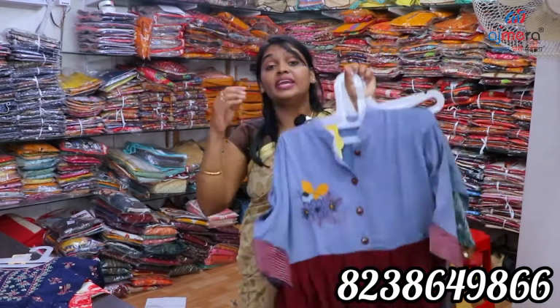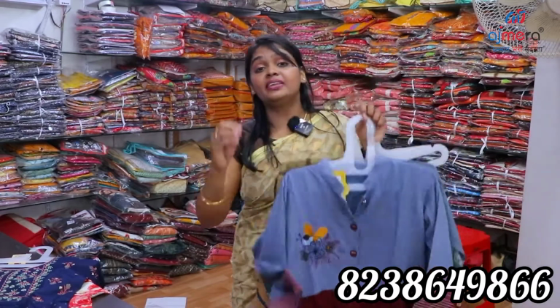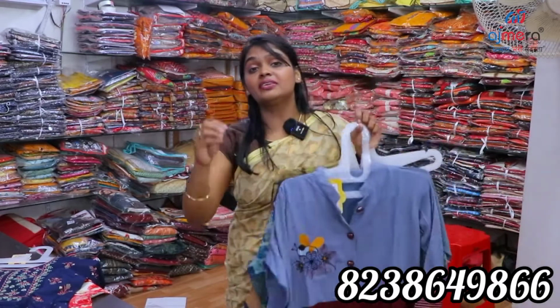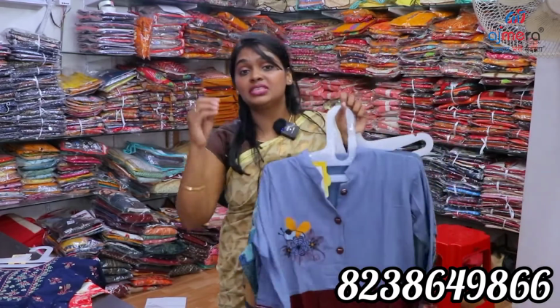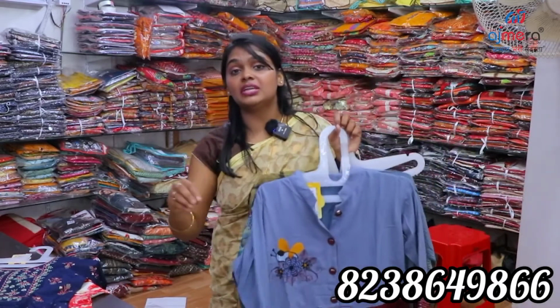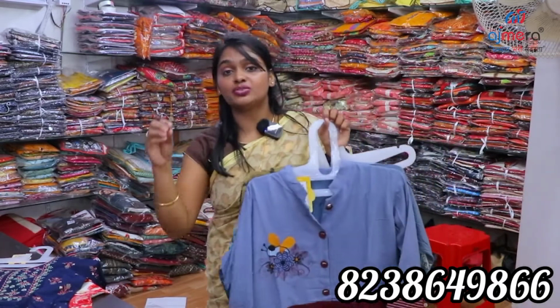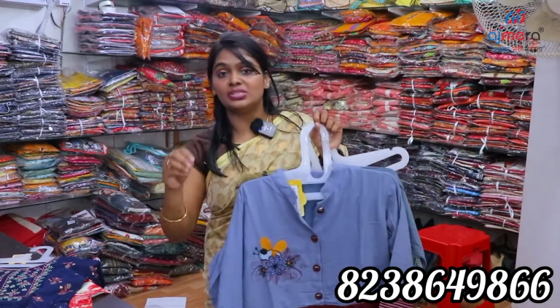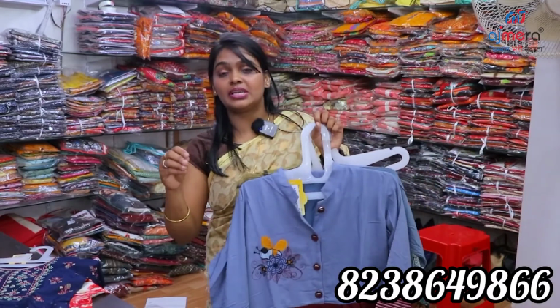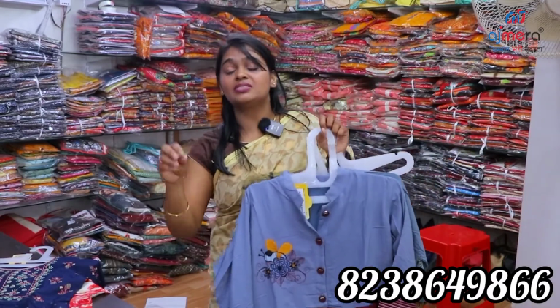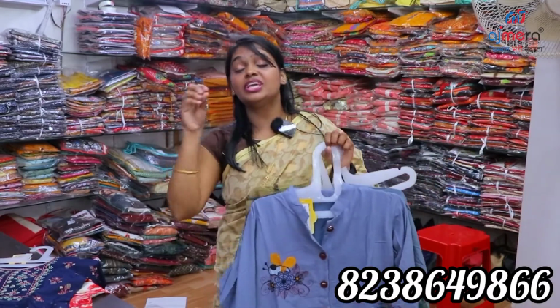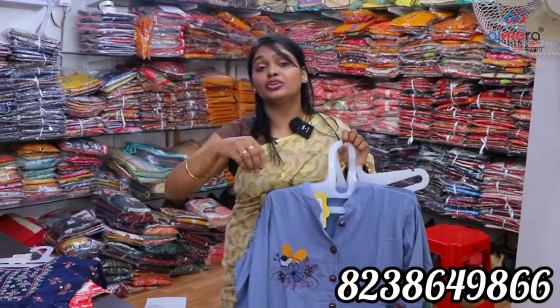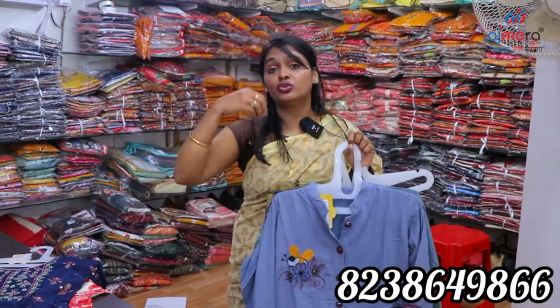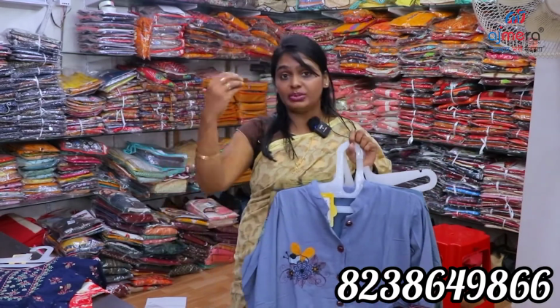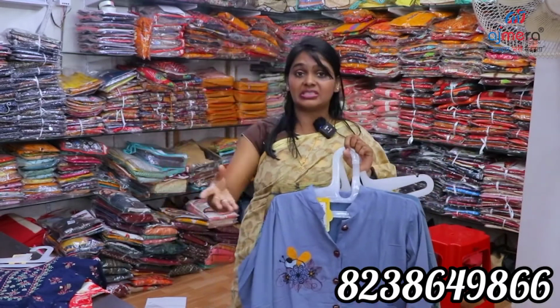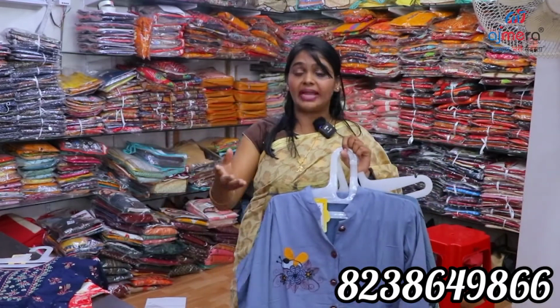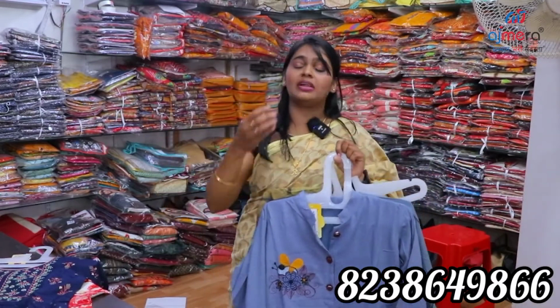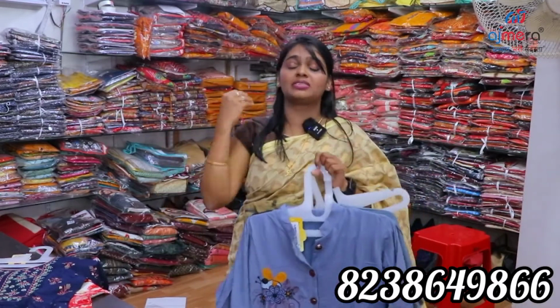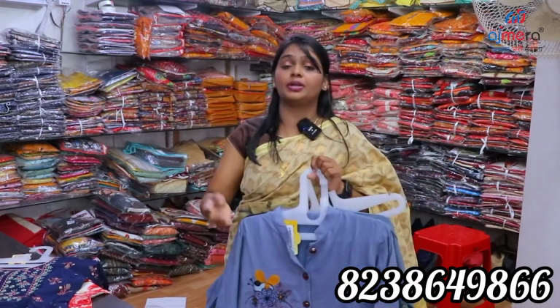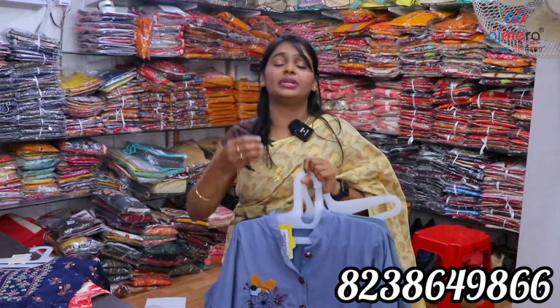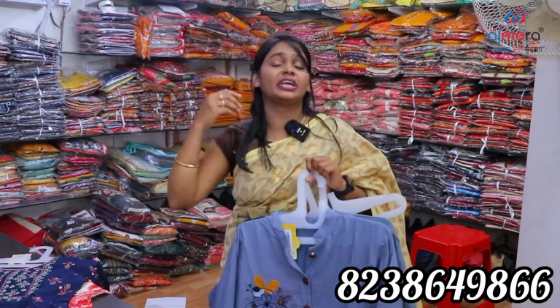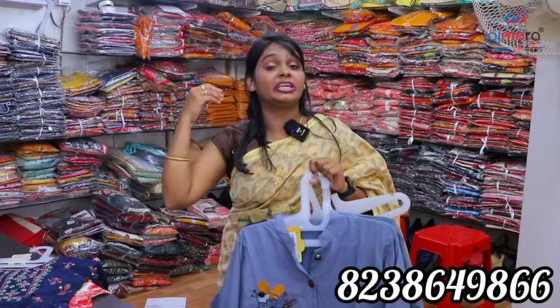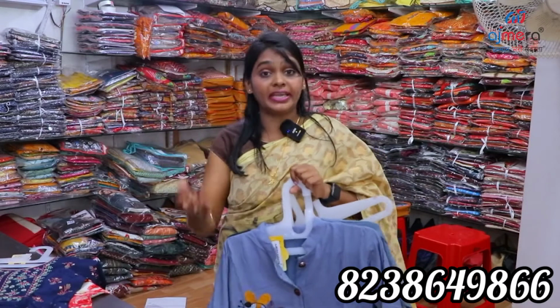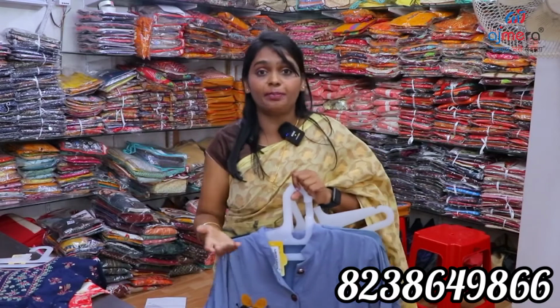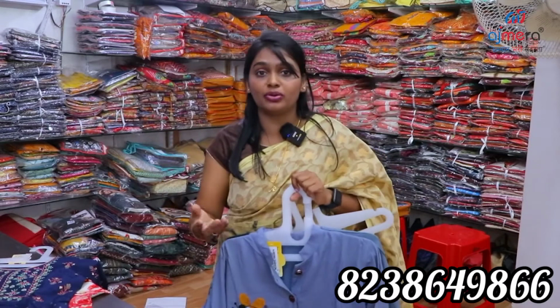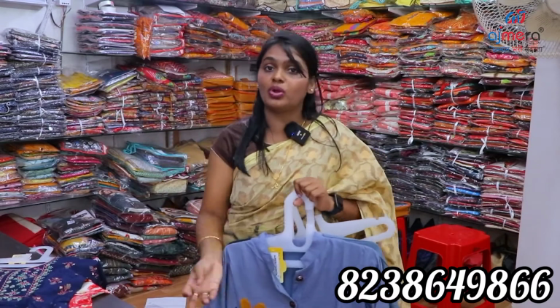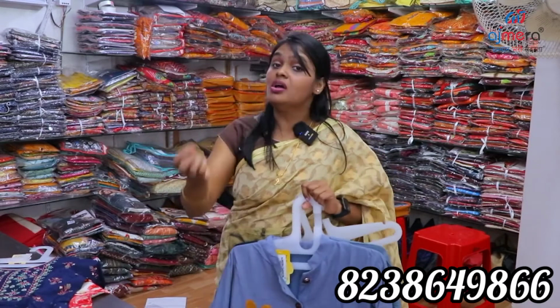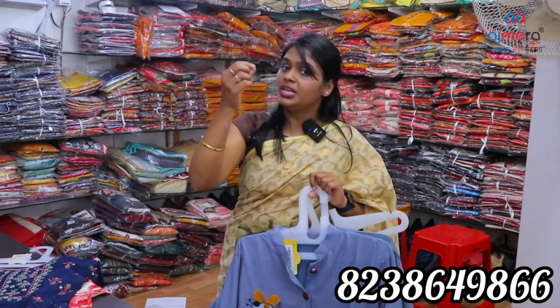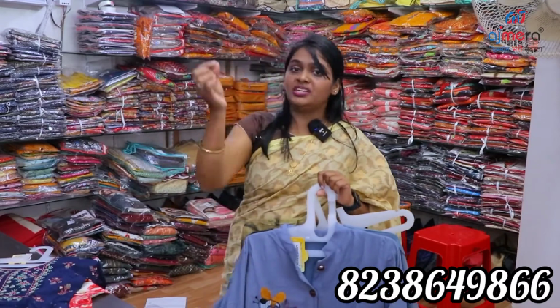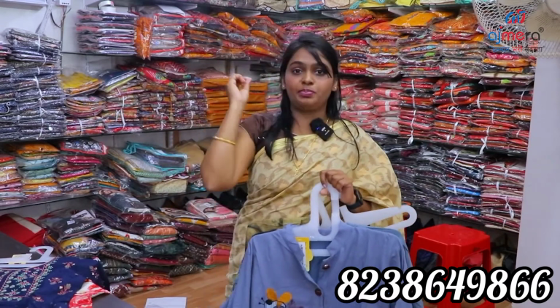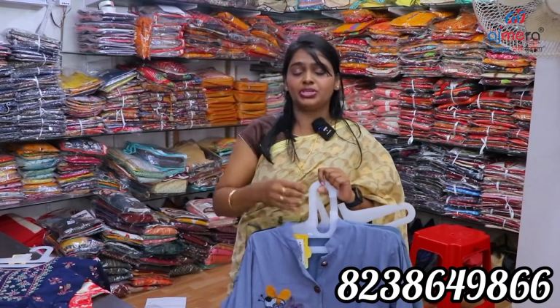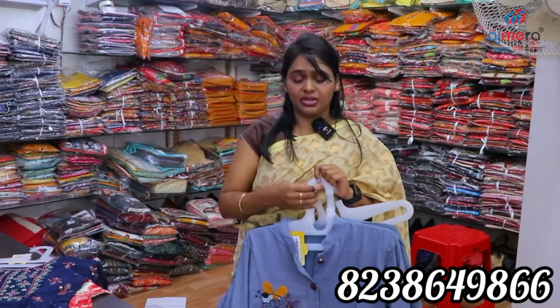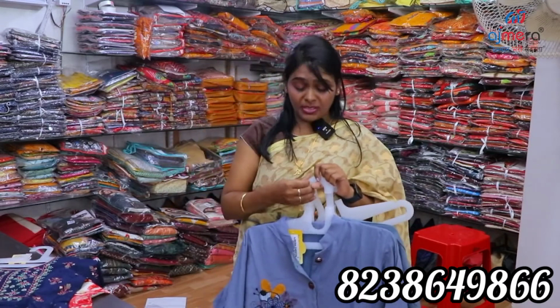Retailers, dealers, wholesalers — you can start a business idea. If you want to tie up, you can call the number in the description.